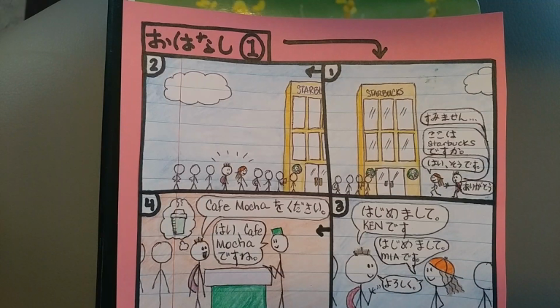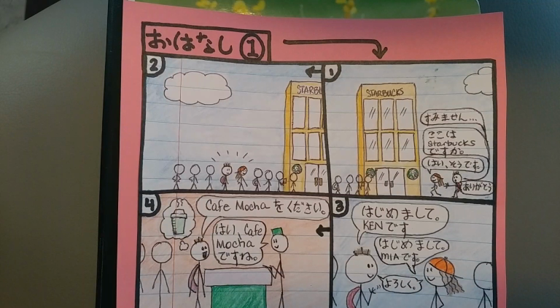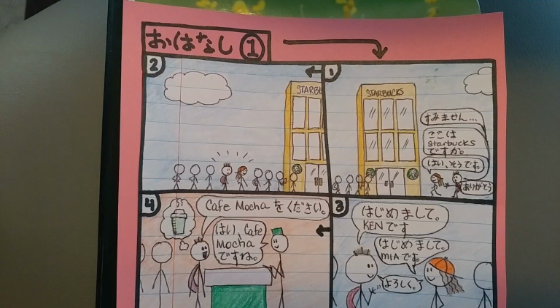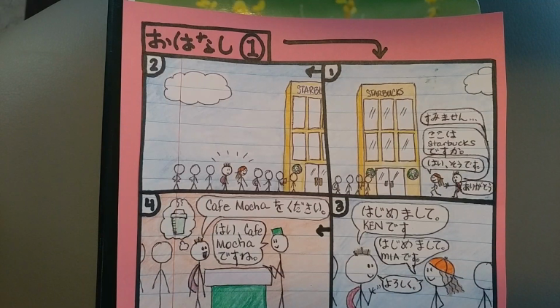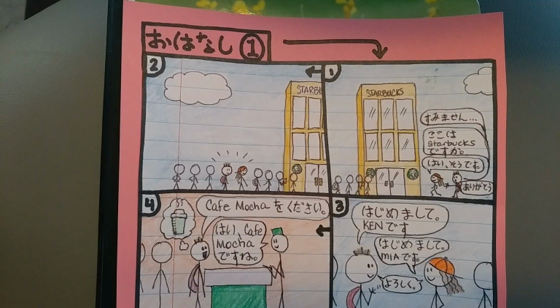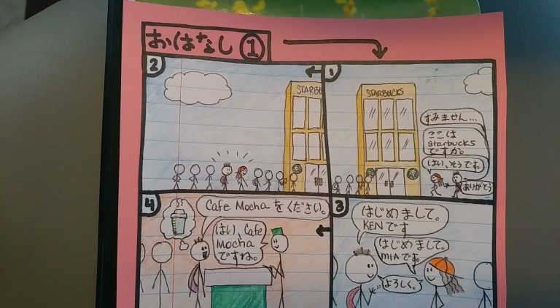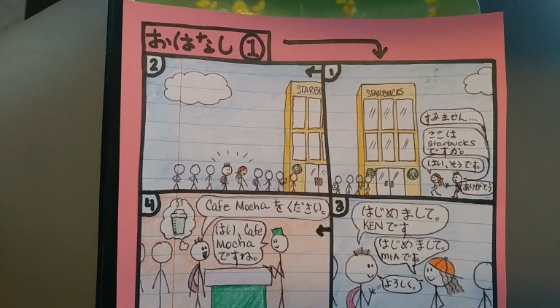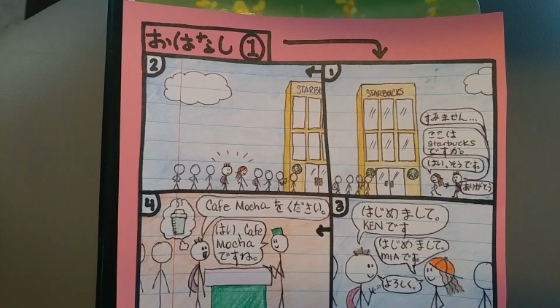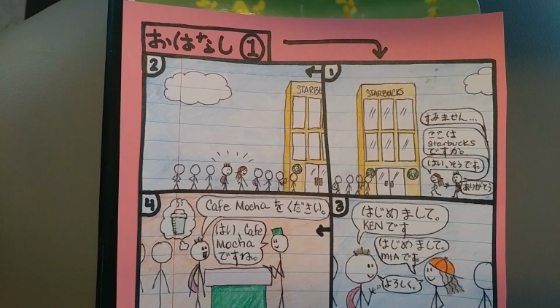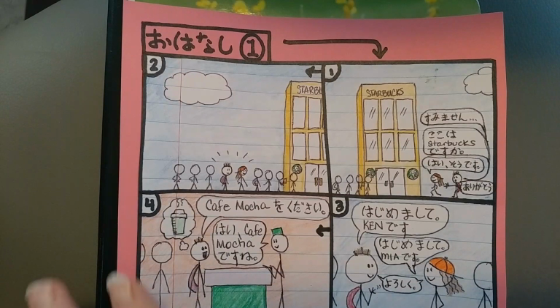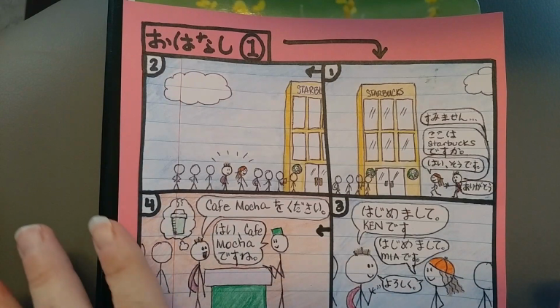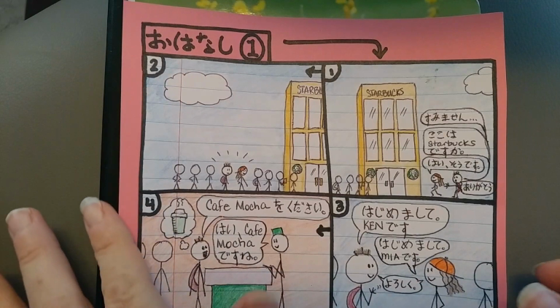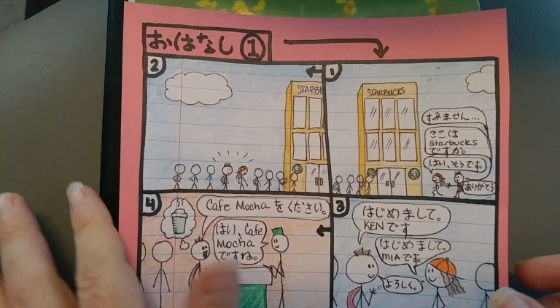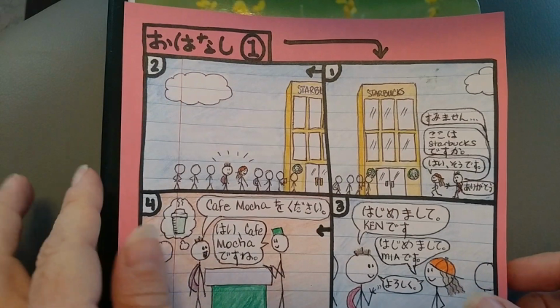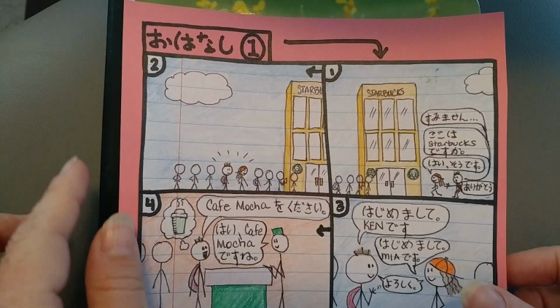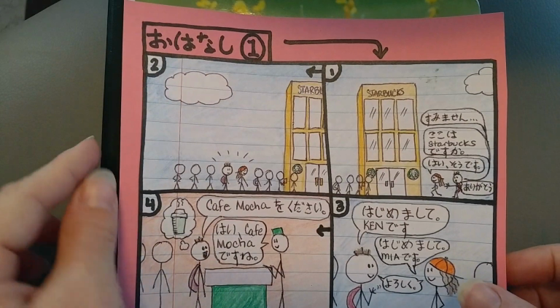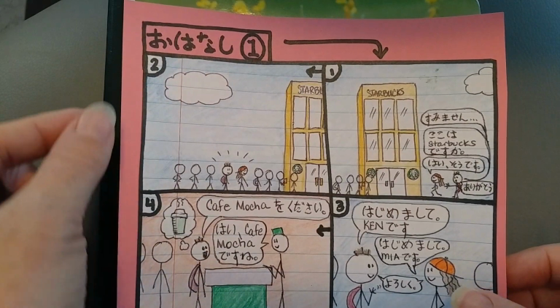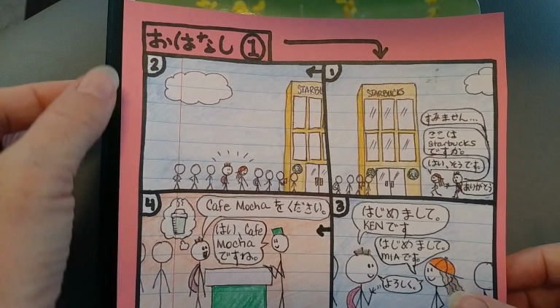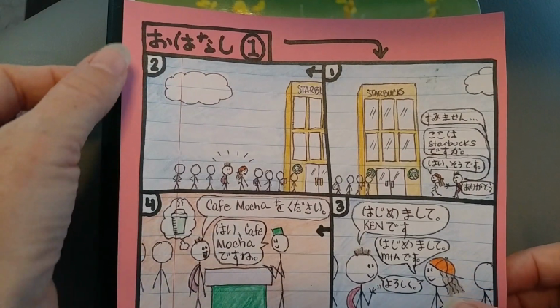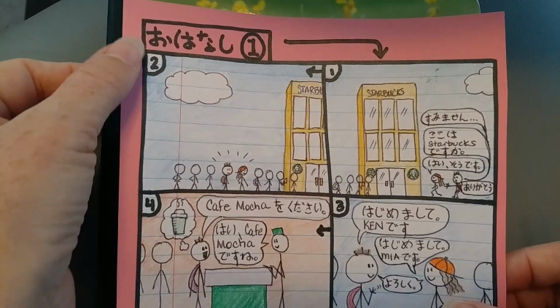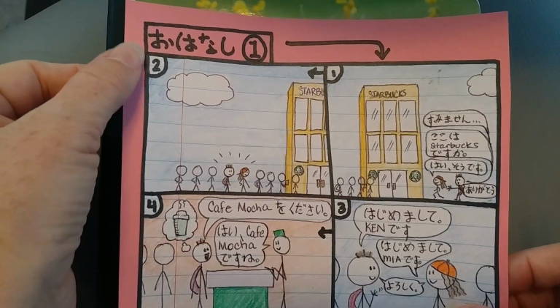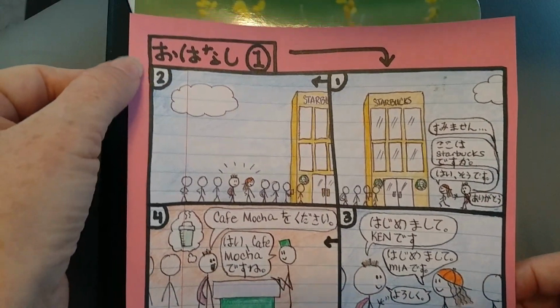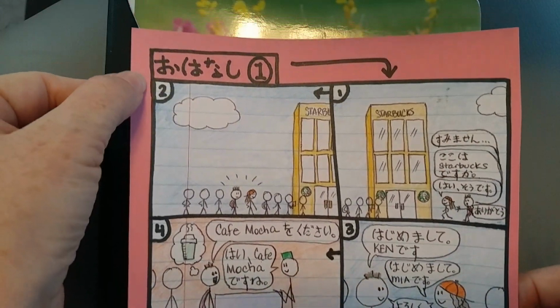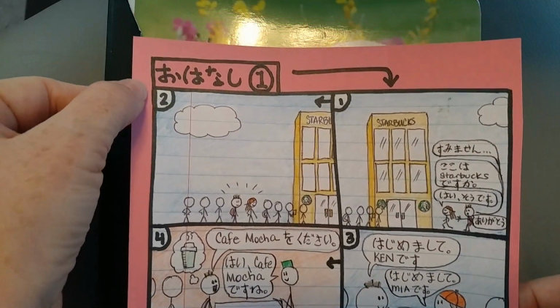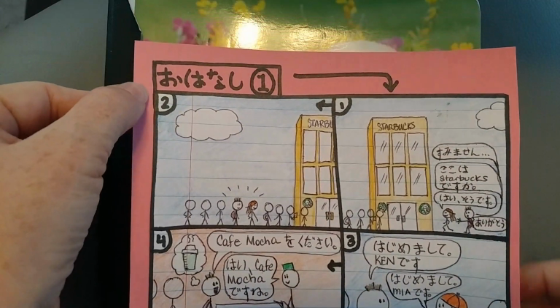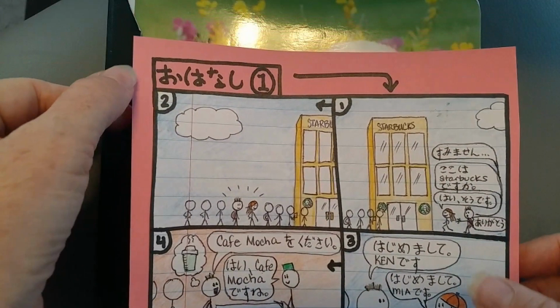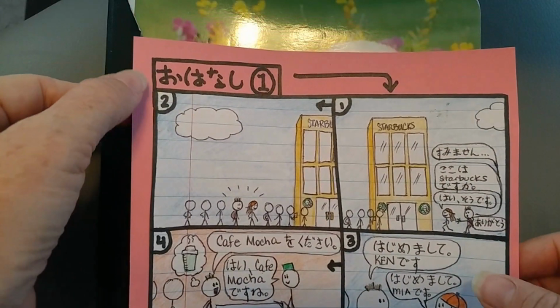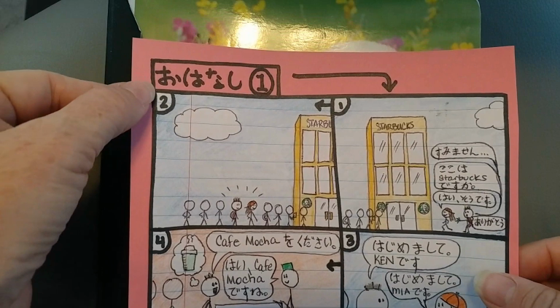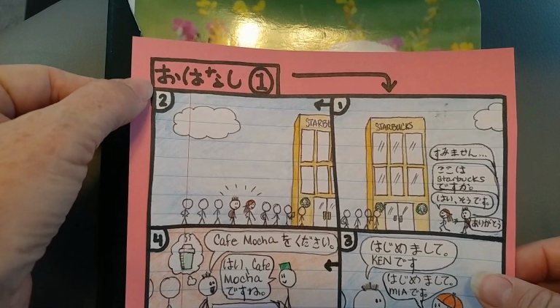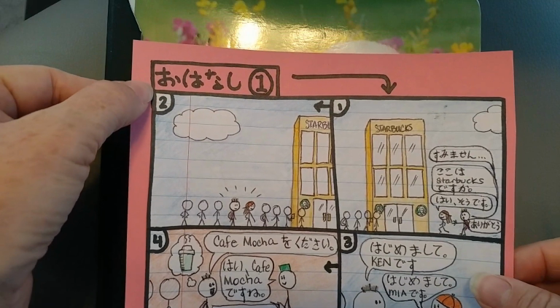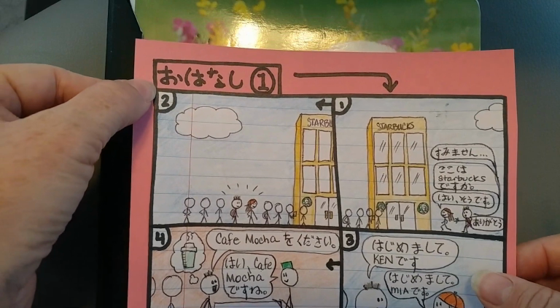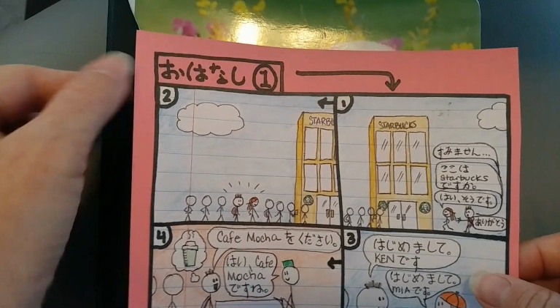Konnichiwa! Radona desu! So today we're doing an oh-hanashi, a little story.